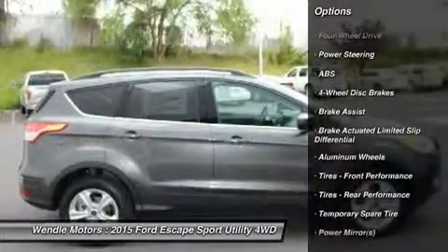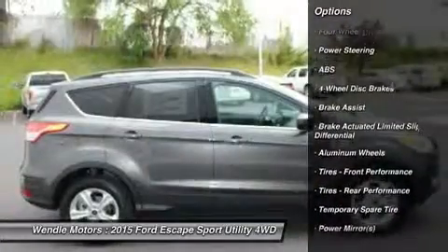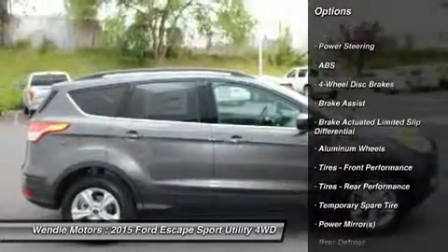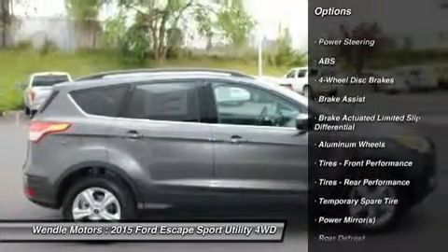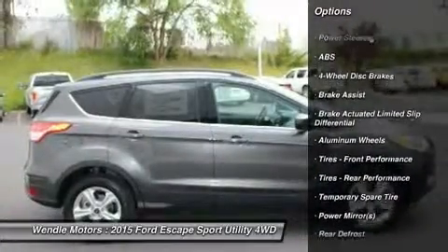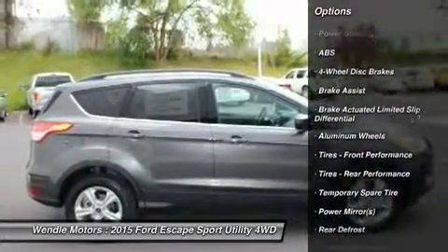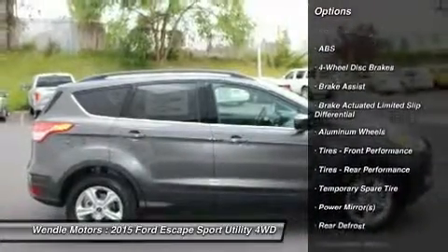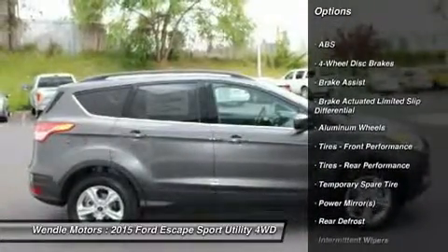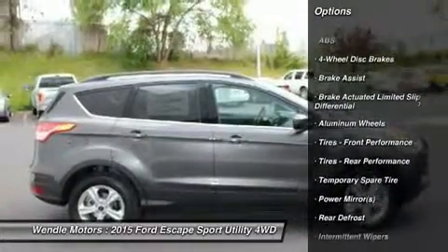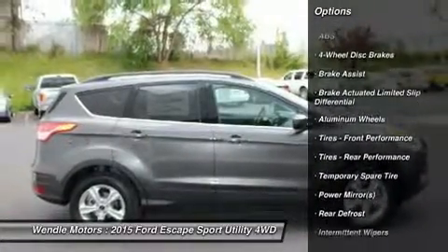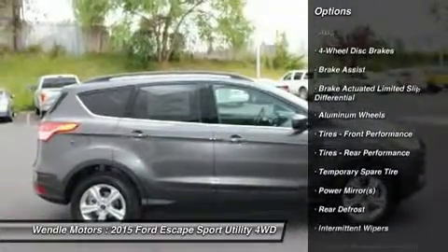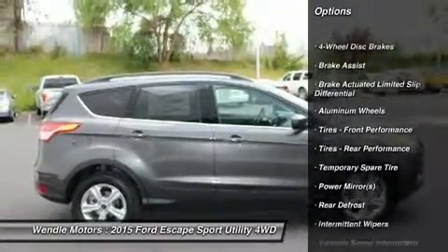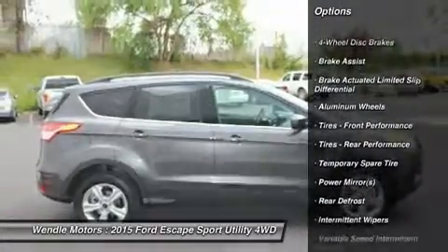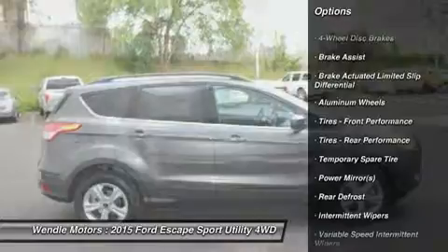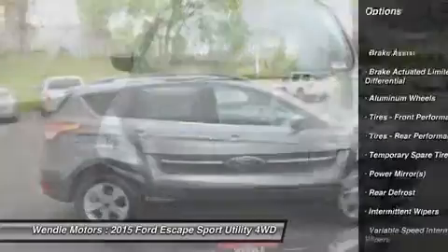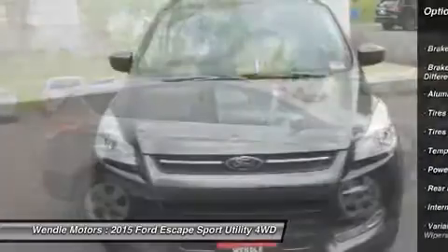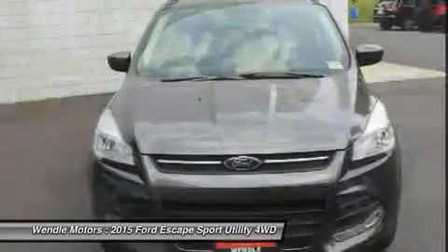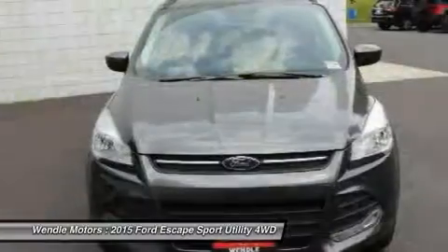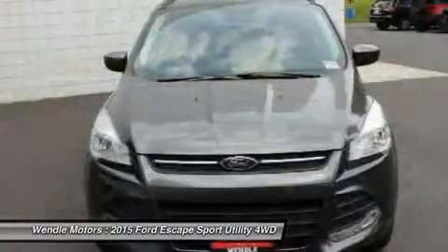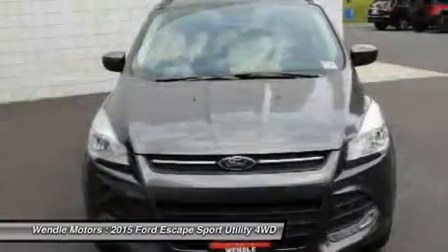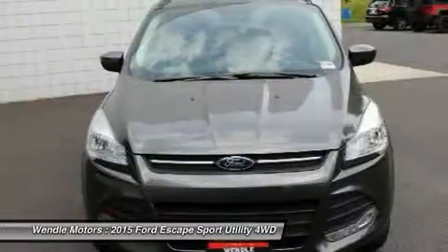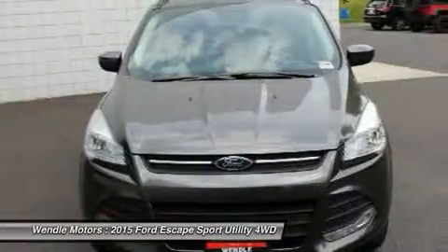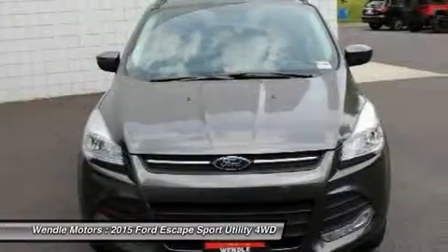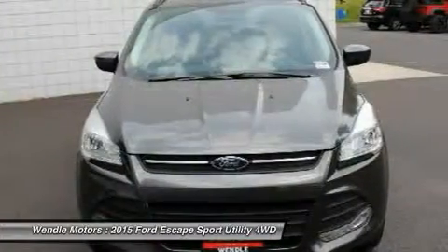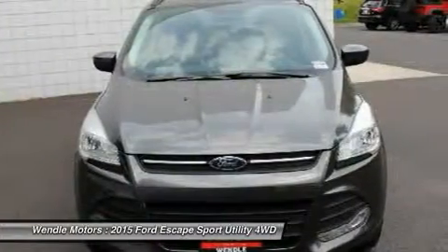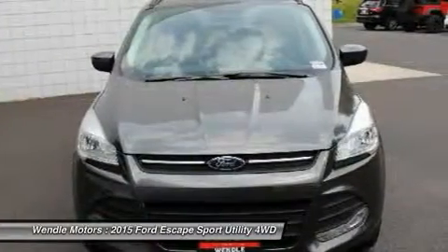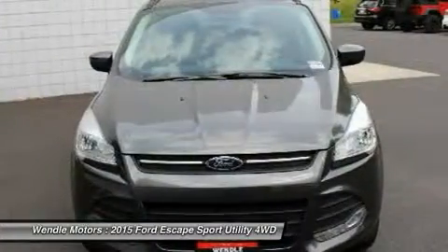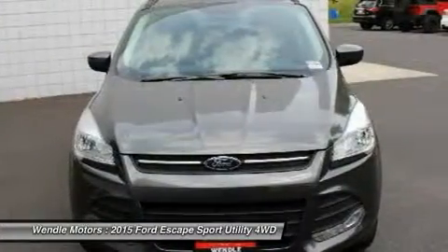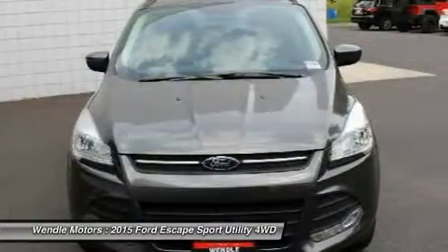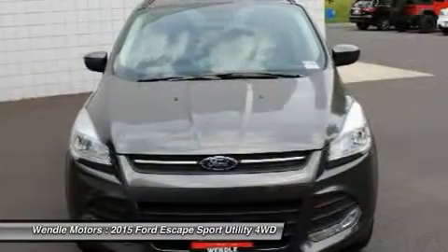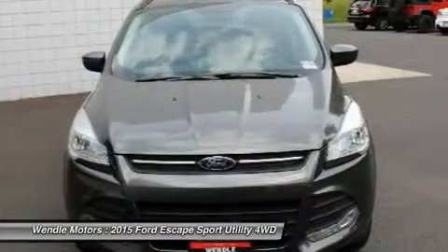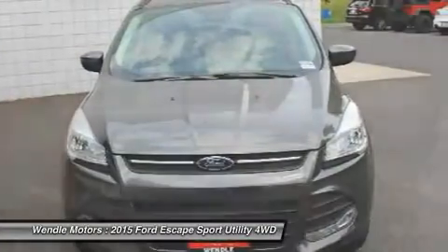Additional features include Automatic Headlights, Keyless Entry, Rear Spoiler, and Tire Pressure Monitors.